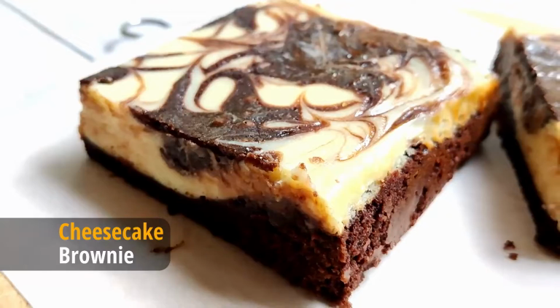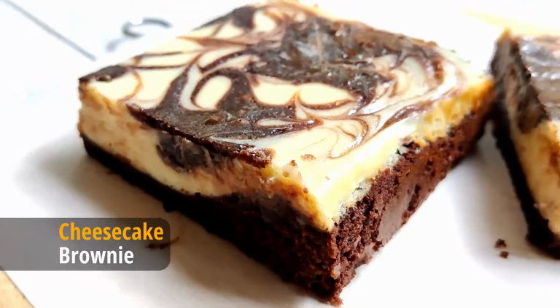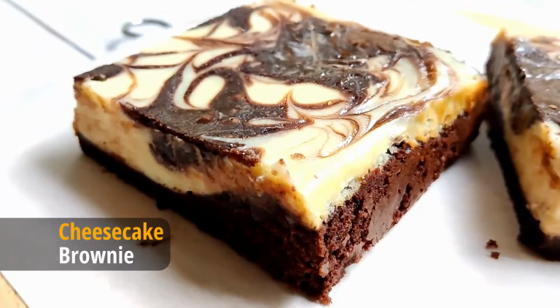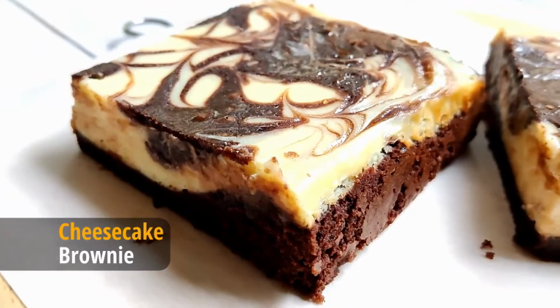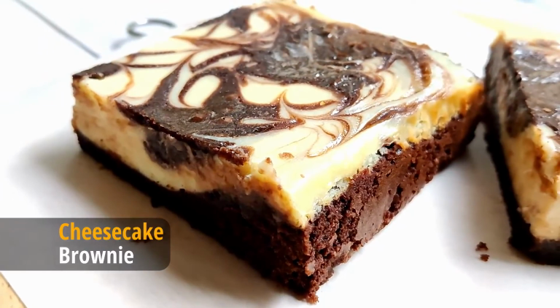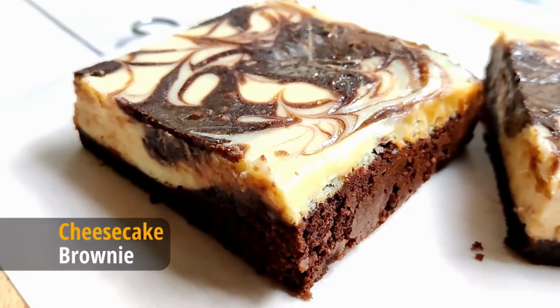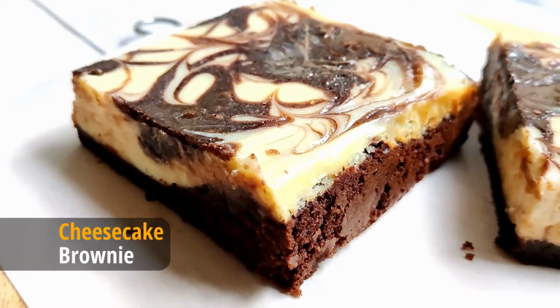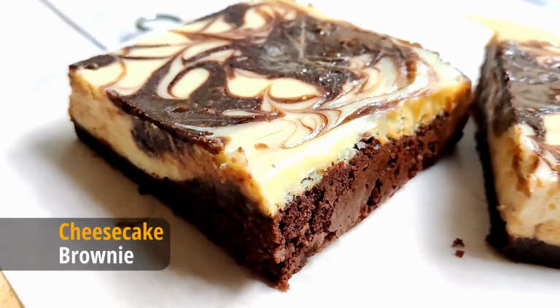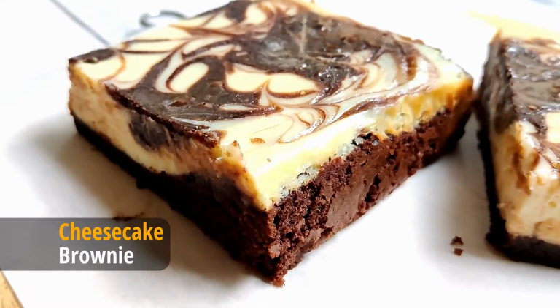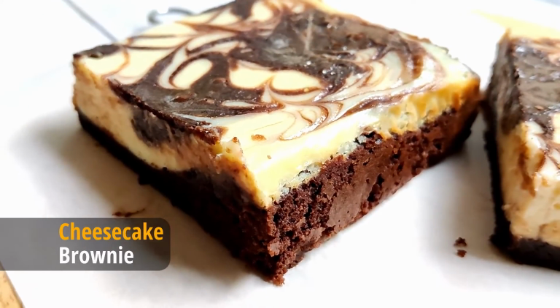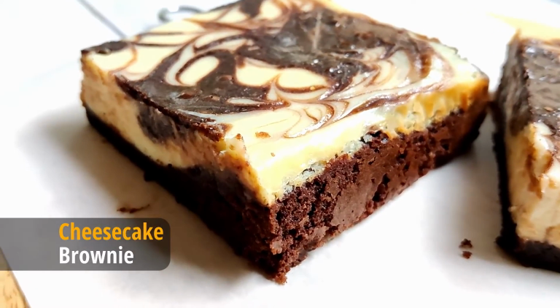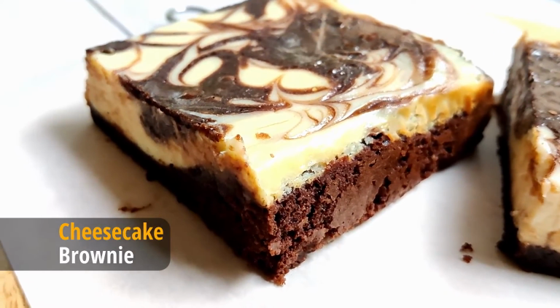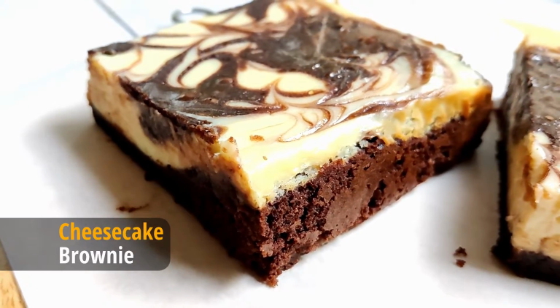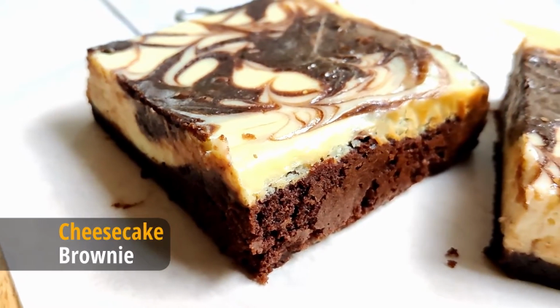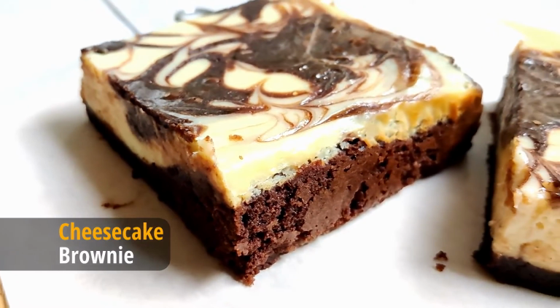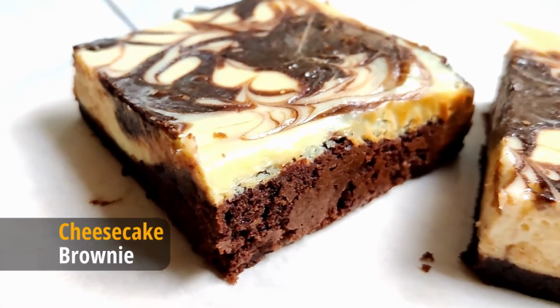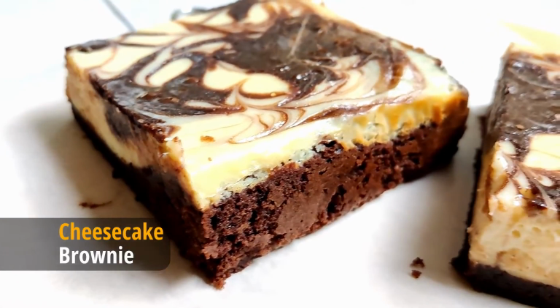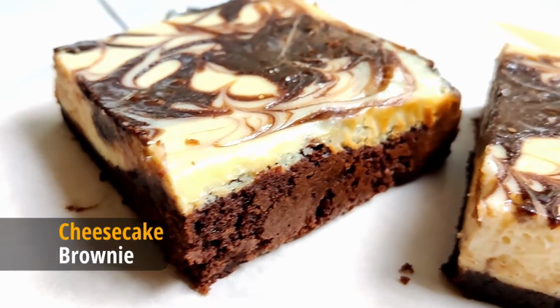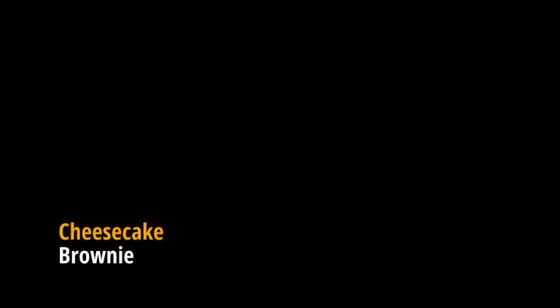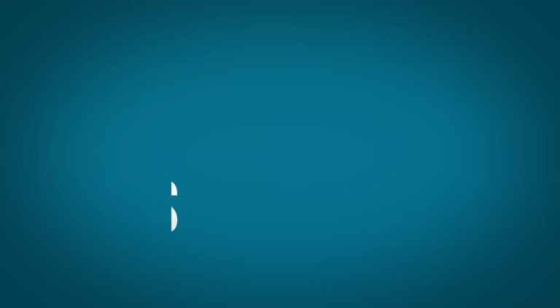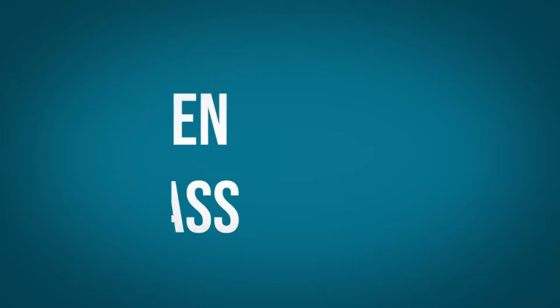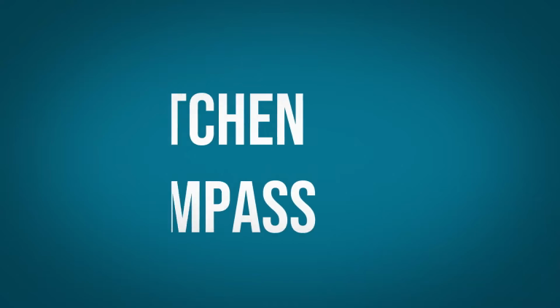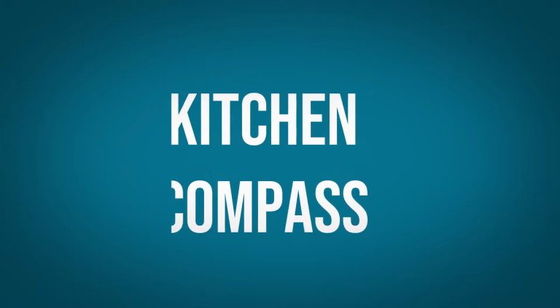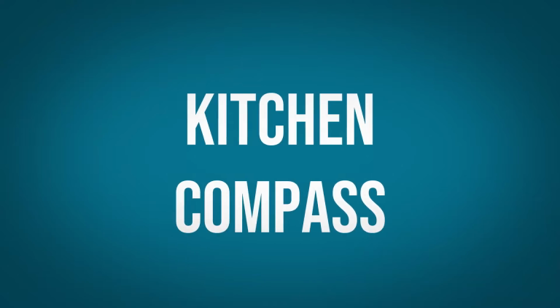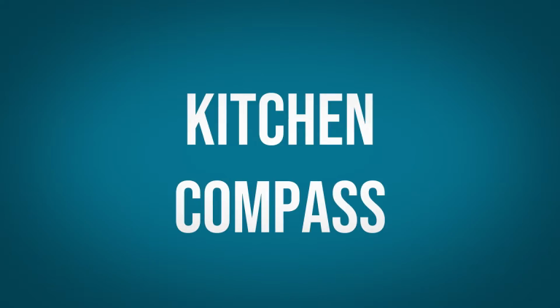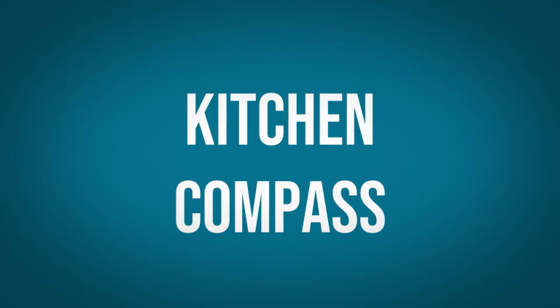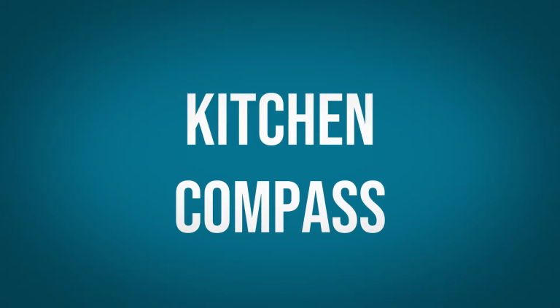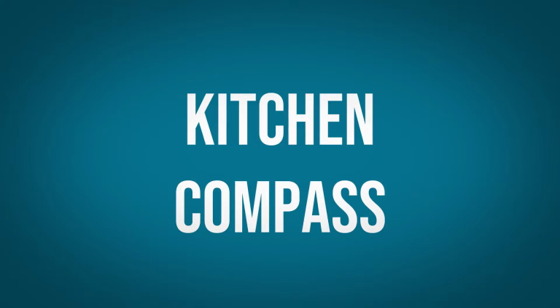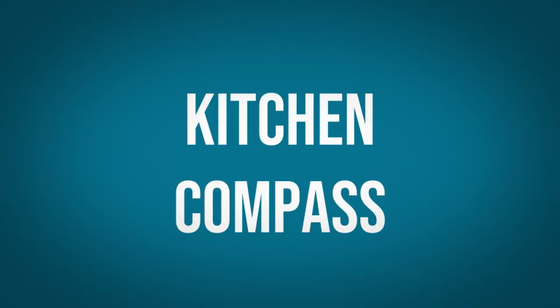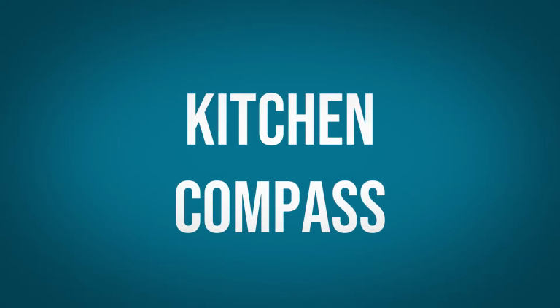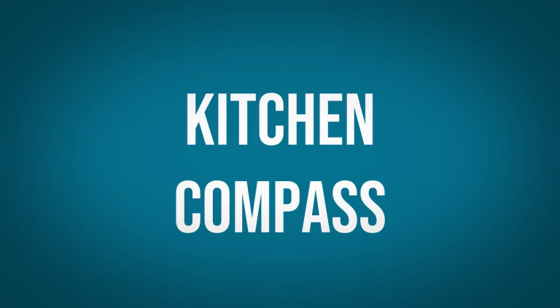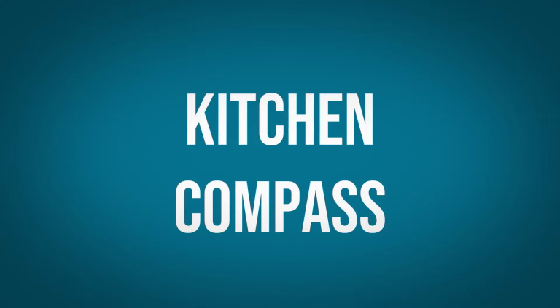Today let's see how to make cheesecake brownies. Hello dear friends and welcome to Kitchen Compass.